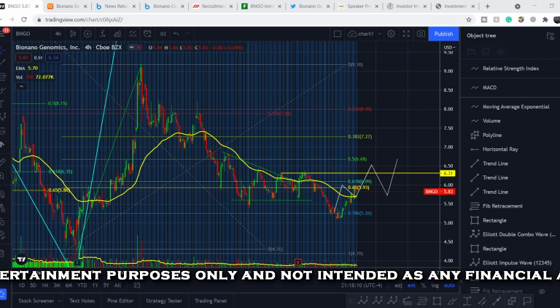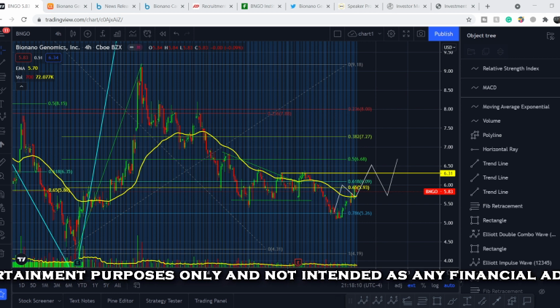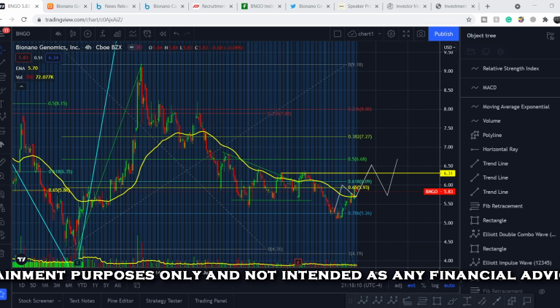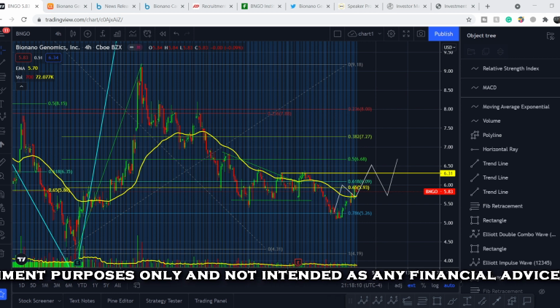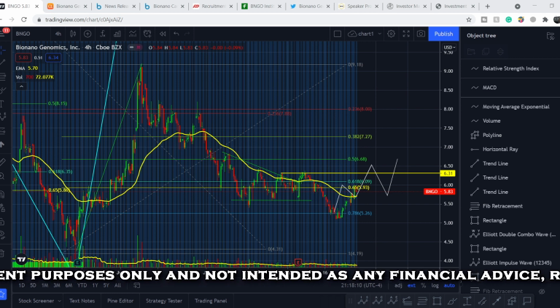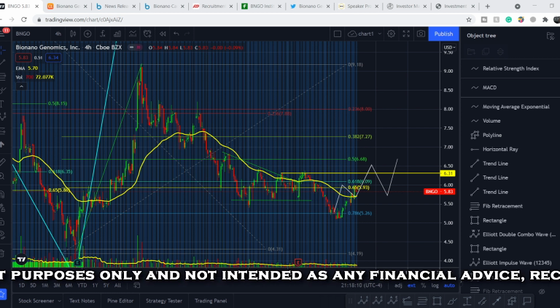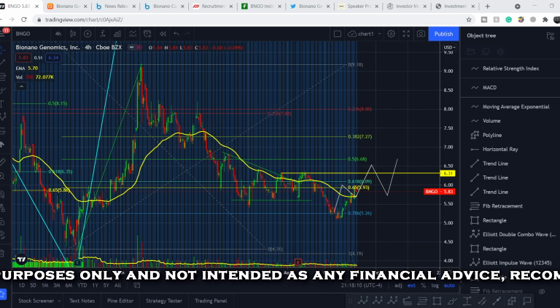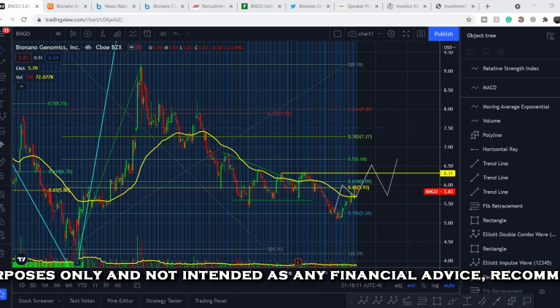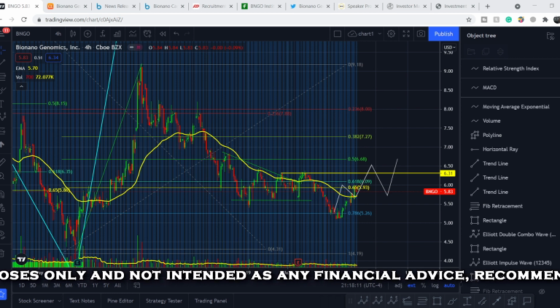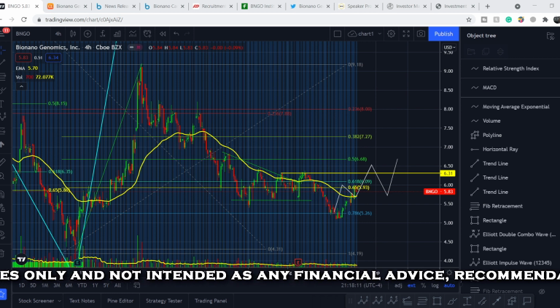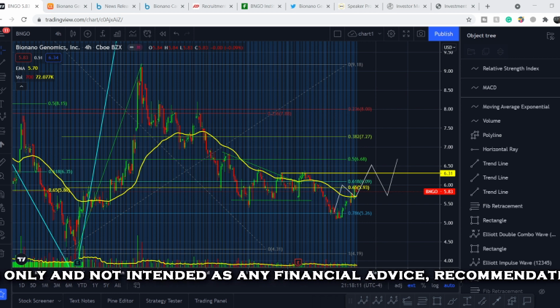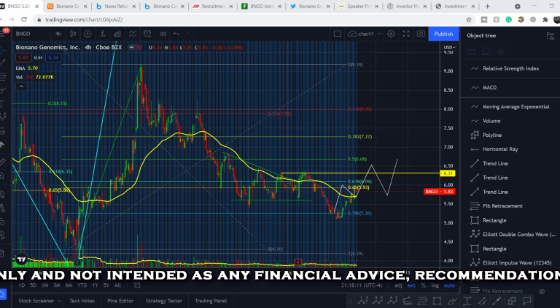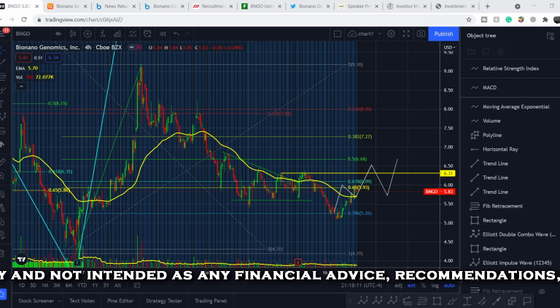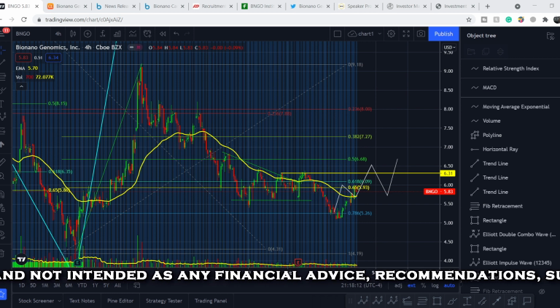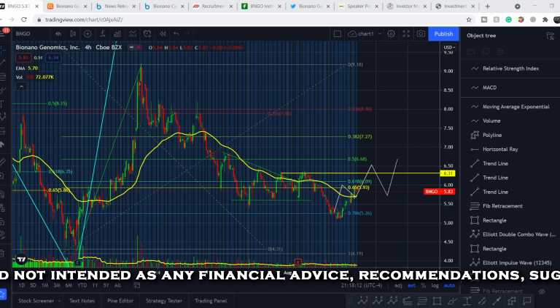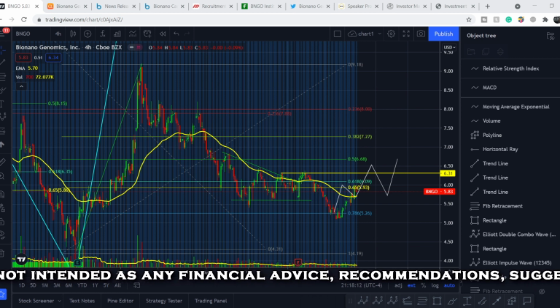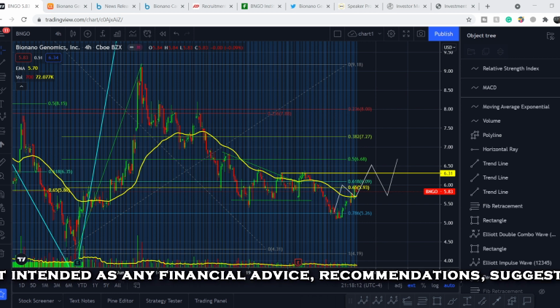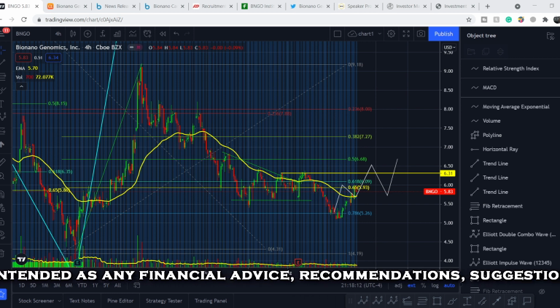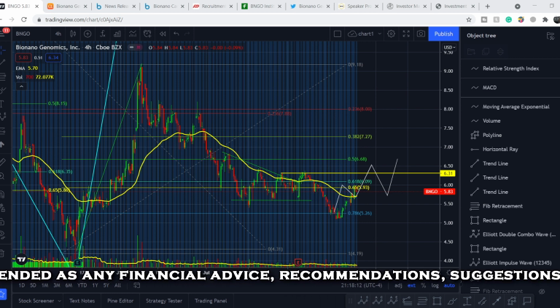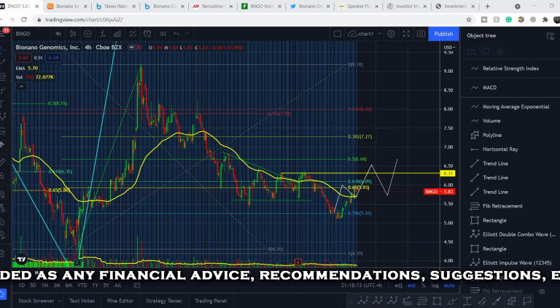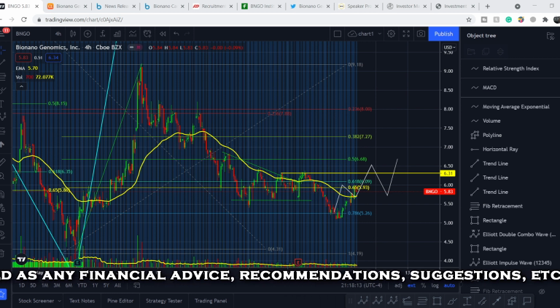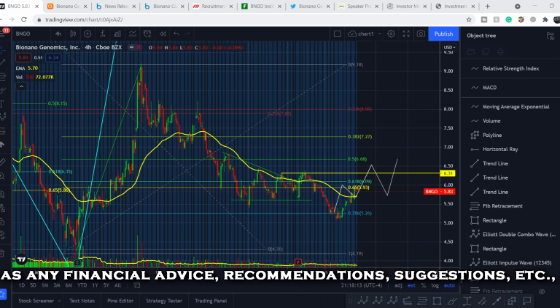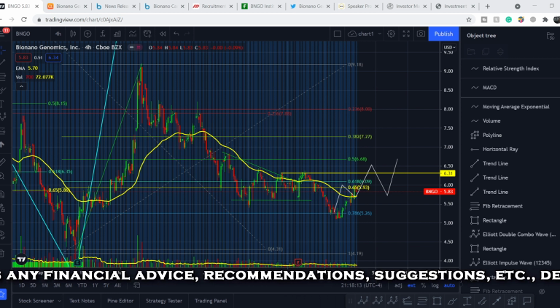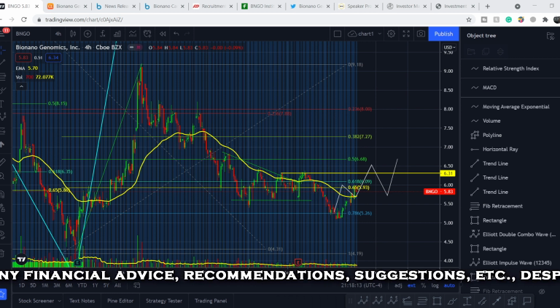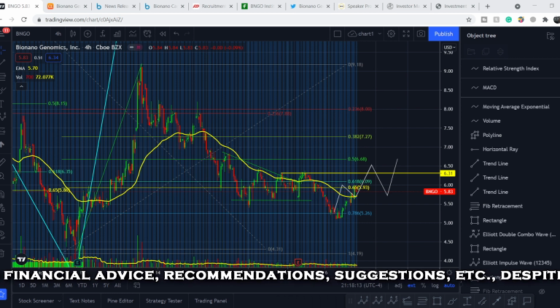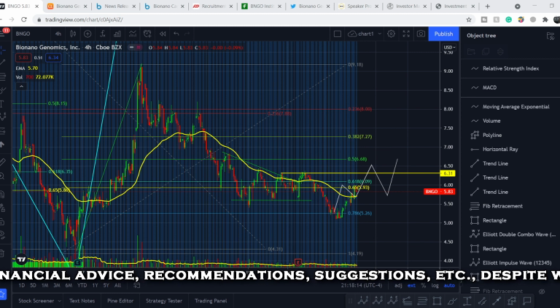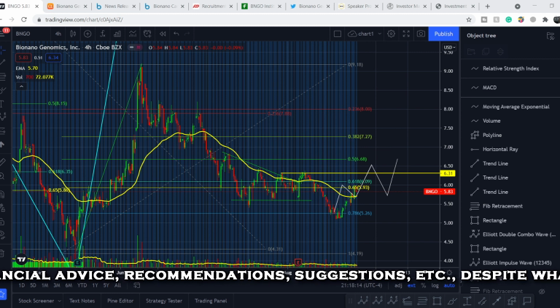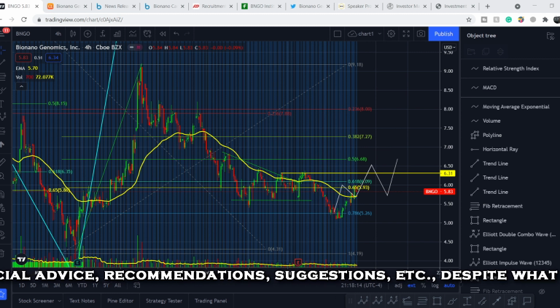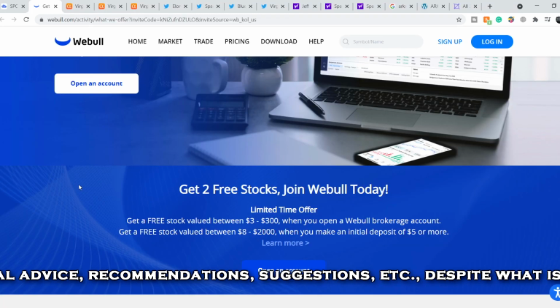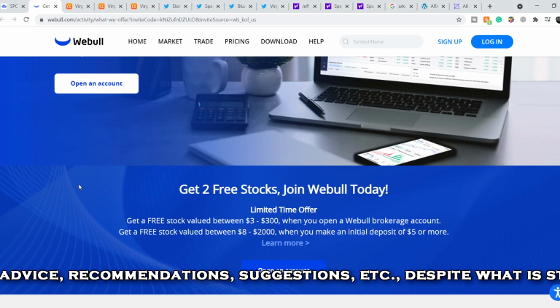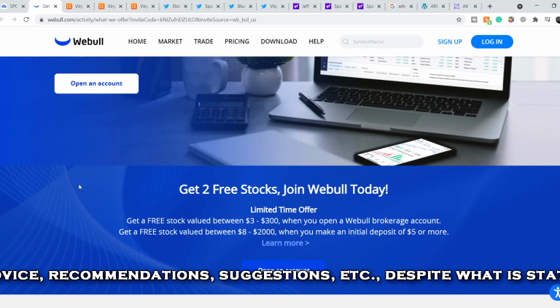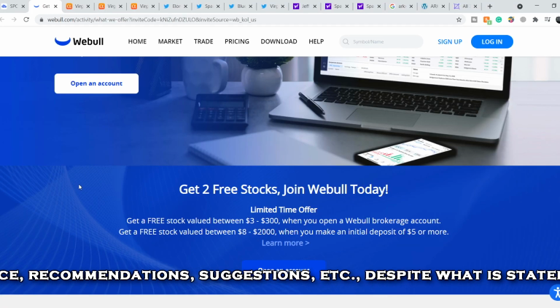At the end of this video I will show you my forecast for the BNGO price action.